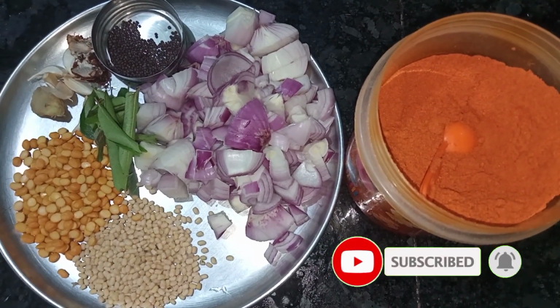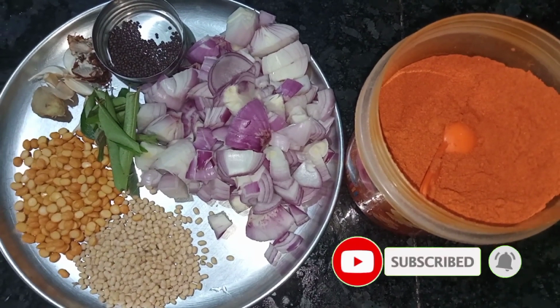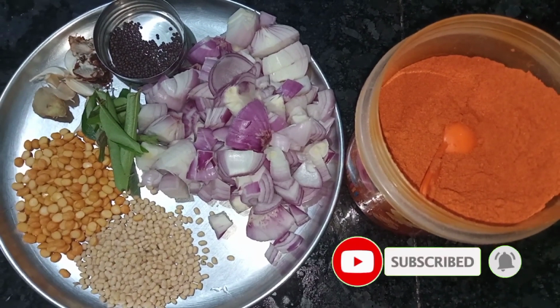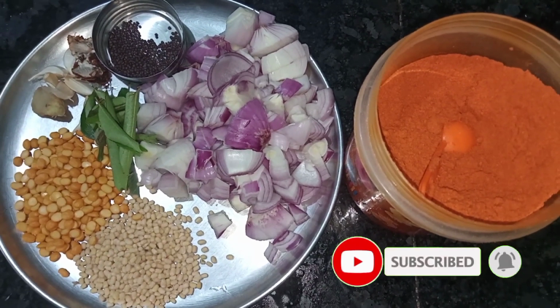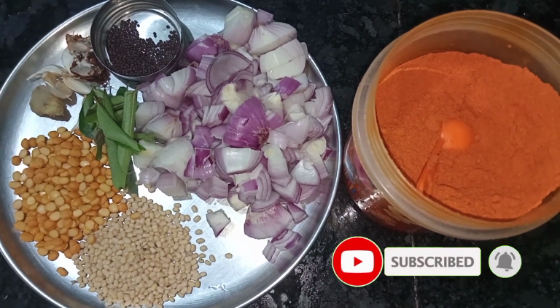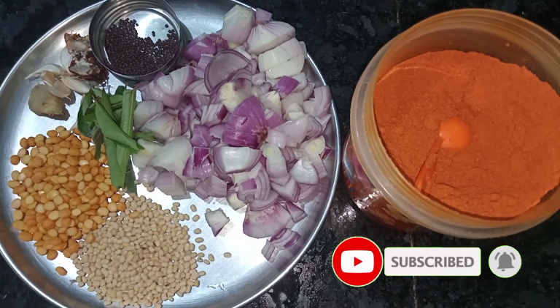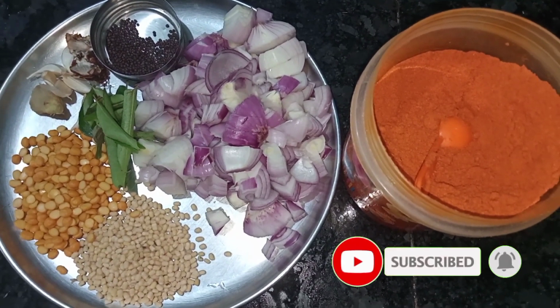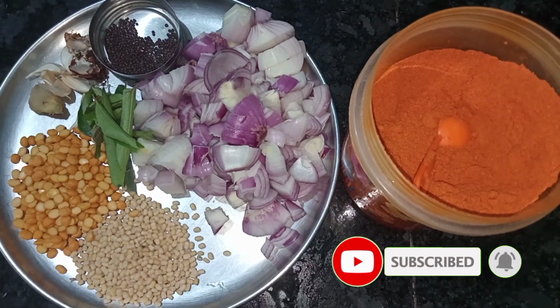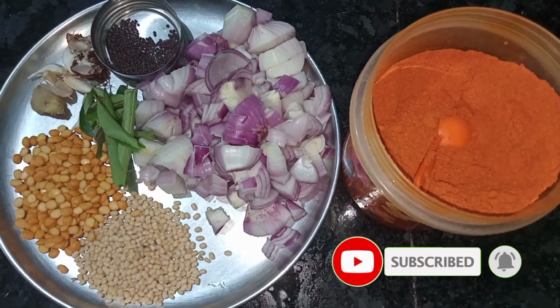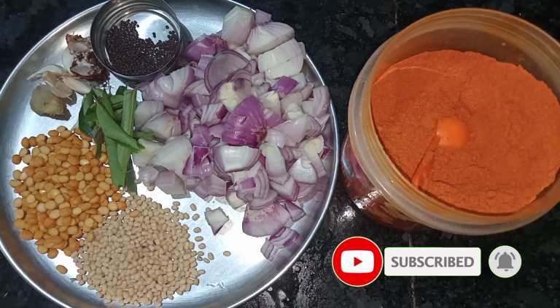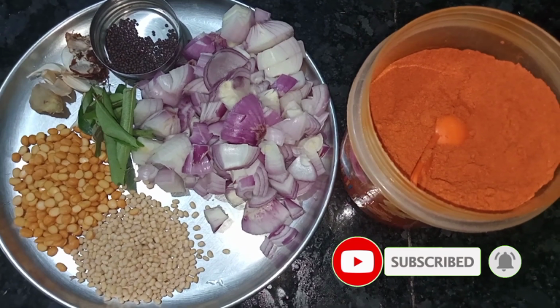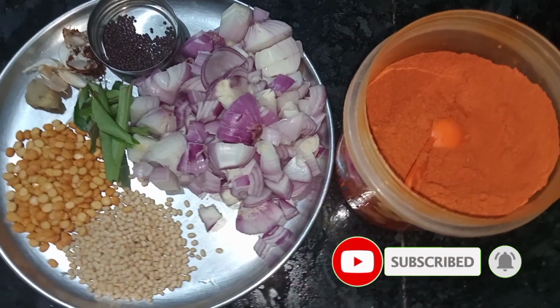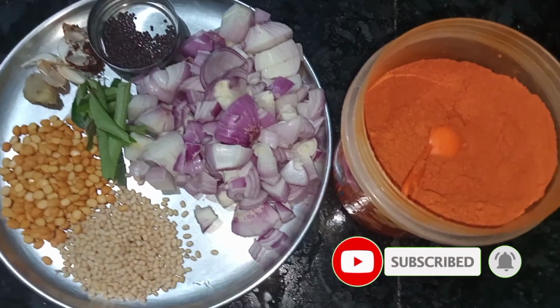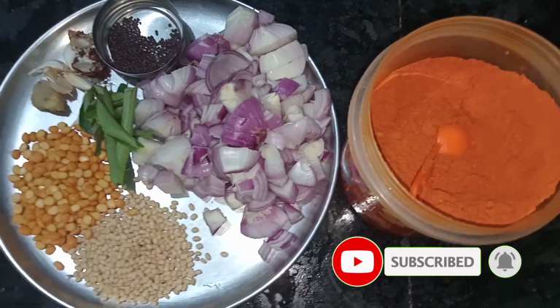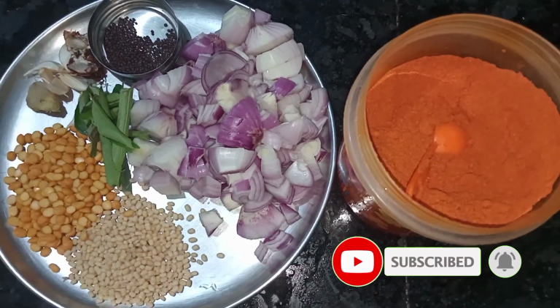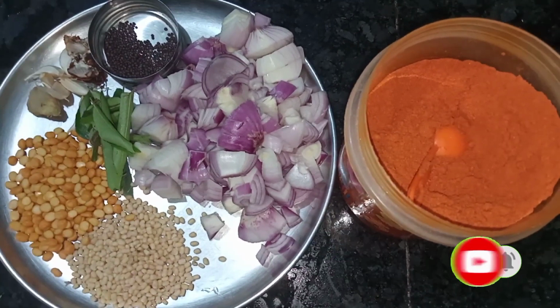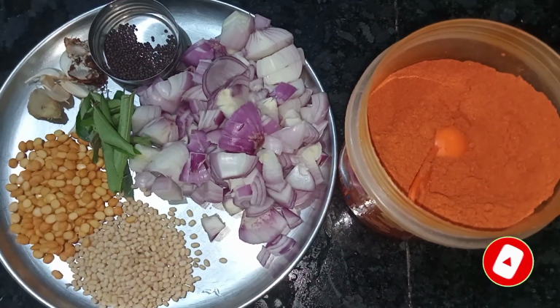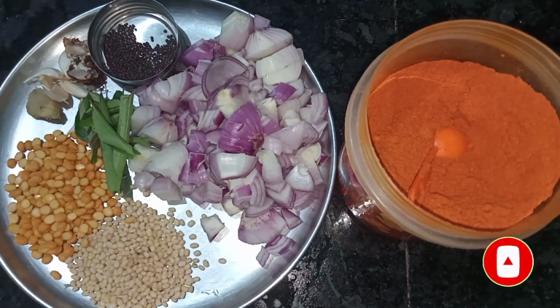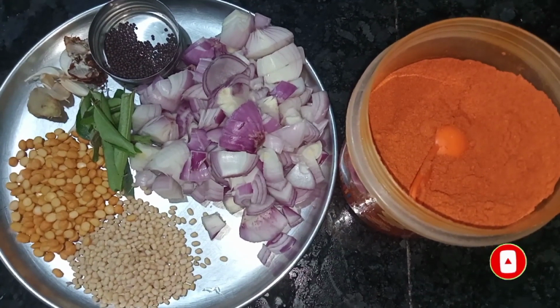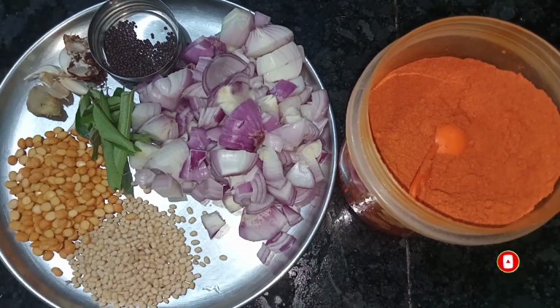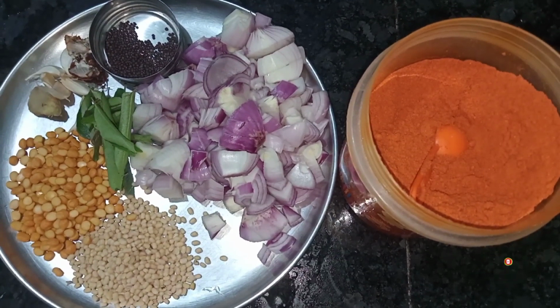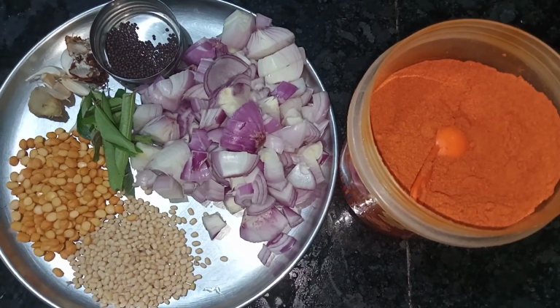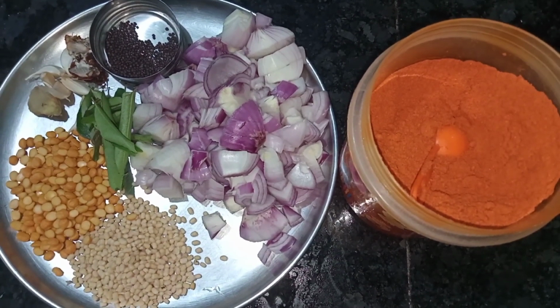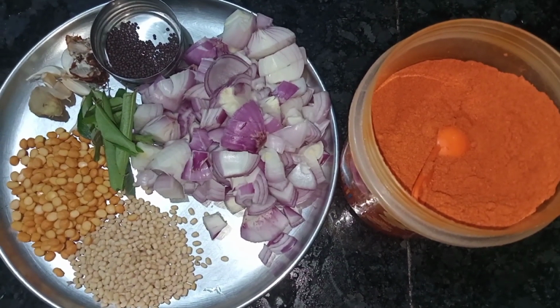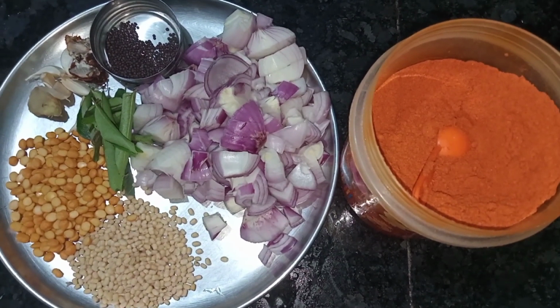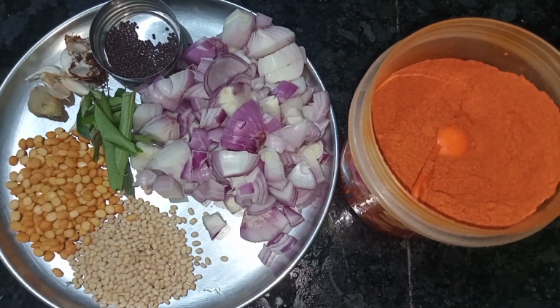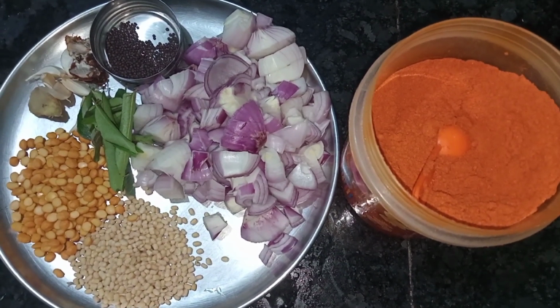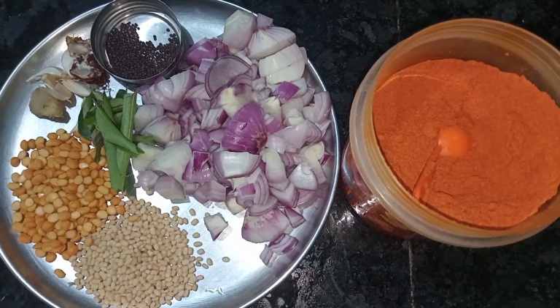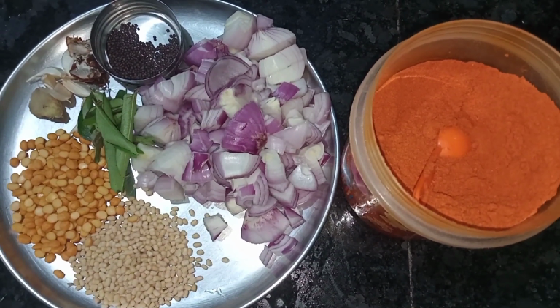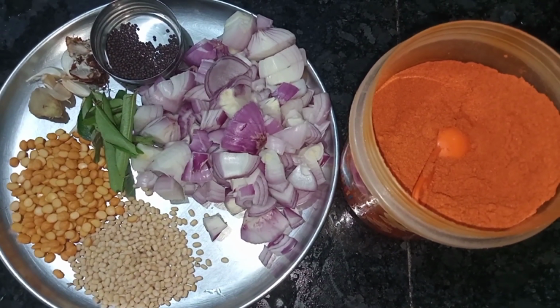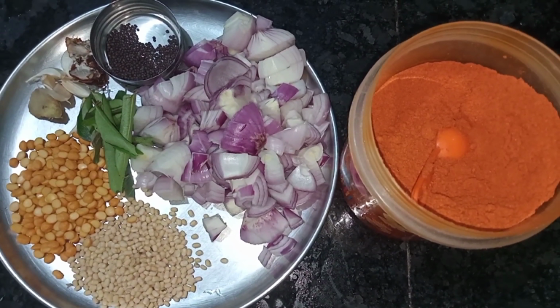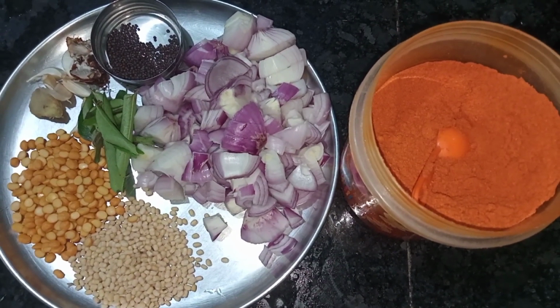How will you make this dish? Here's what you make with this dish. I use the same dish as the two-piece sauce.